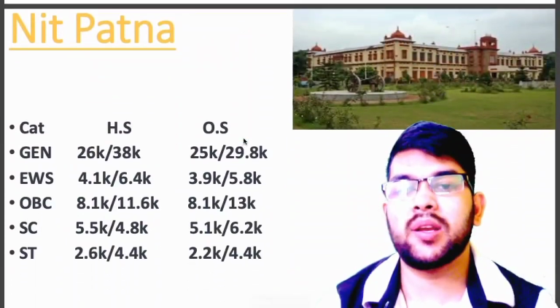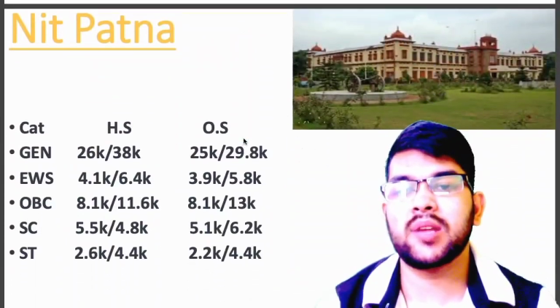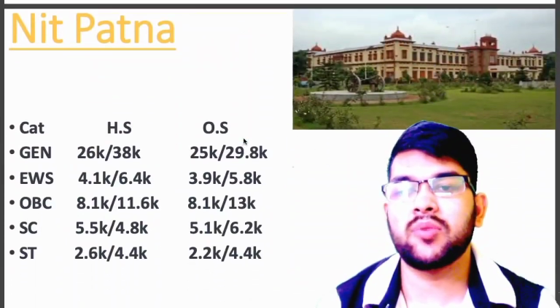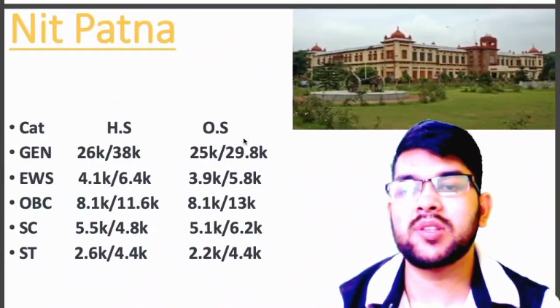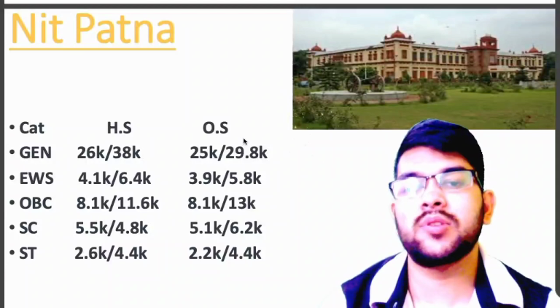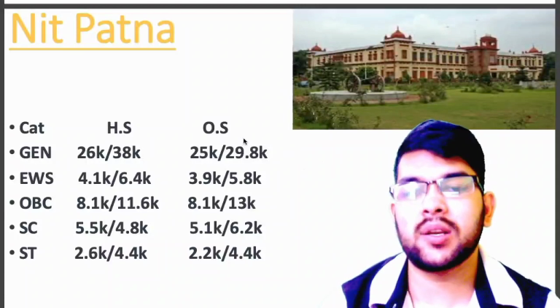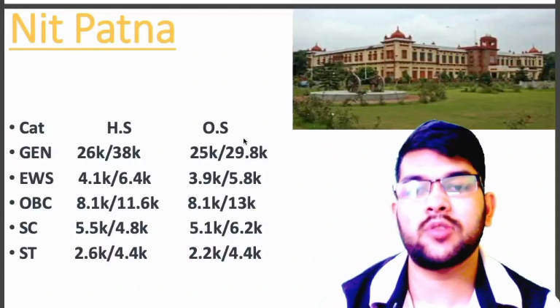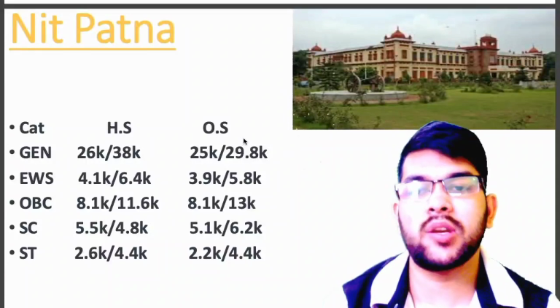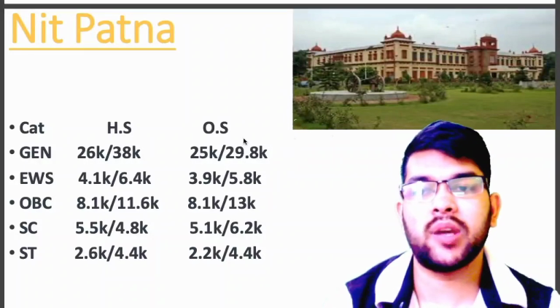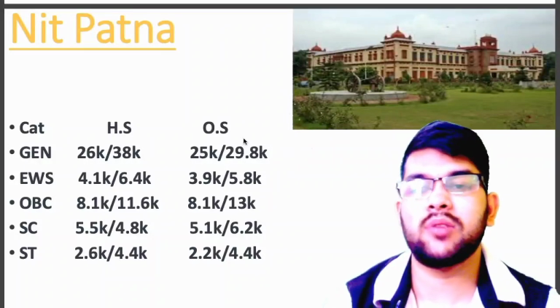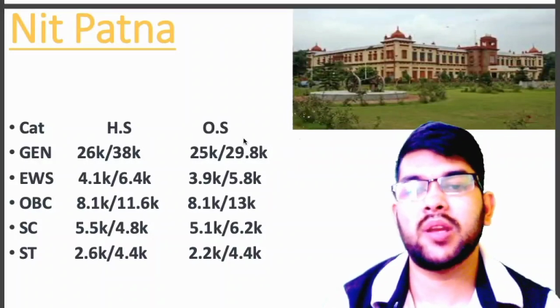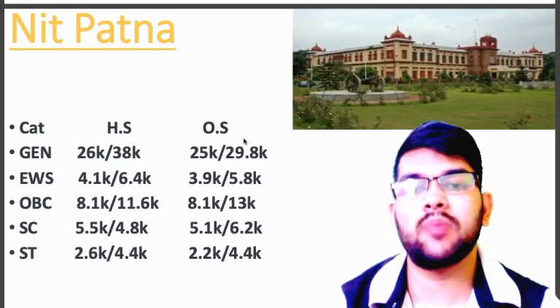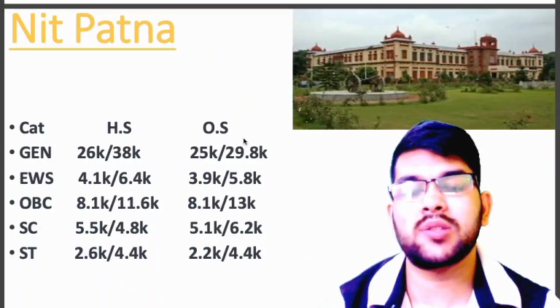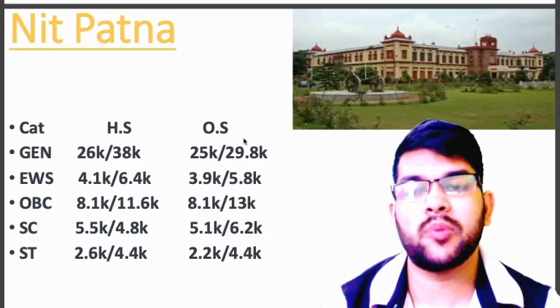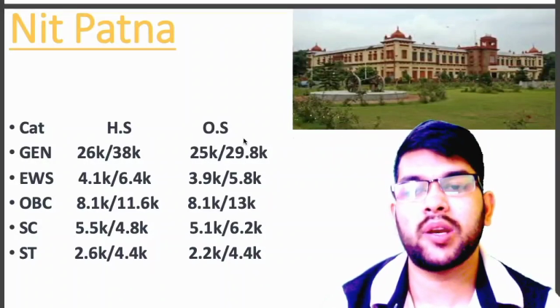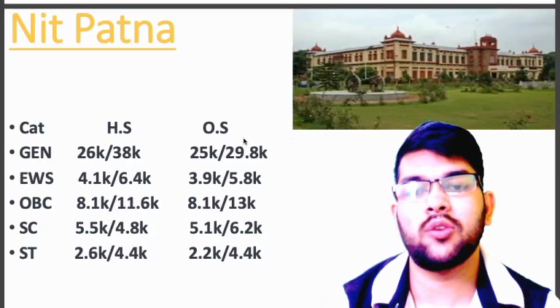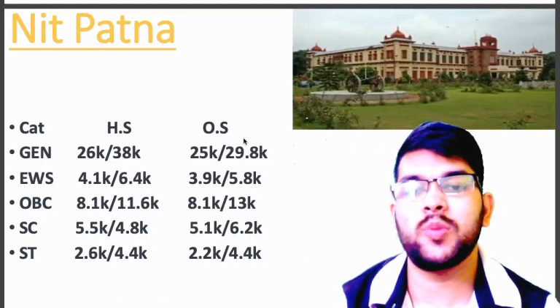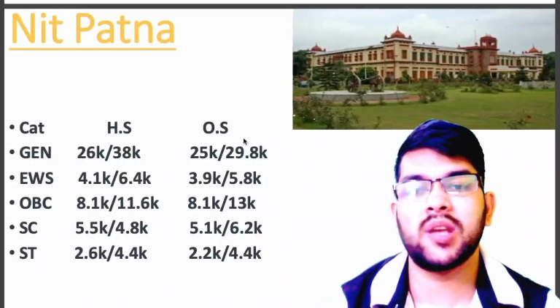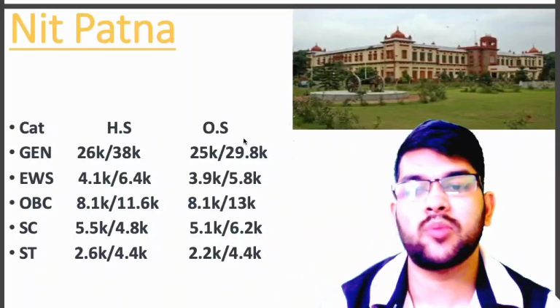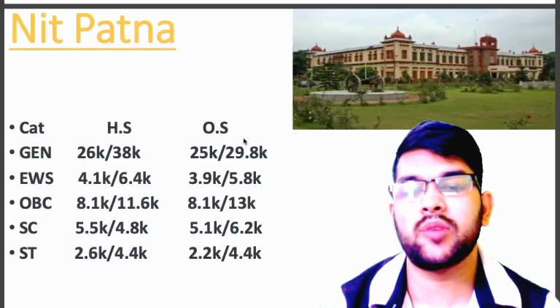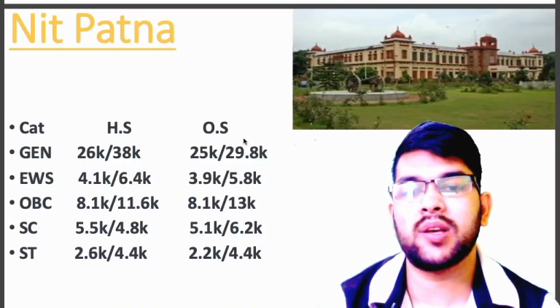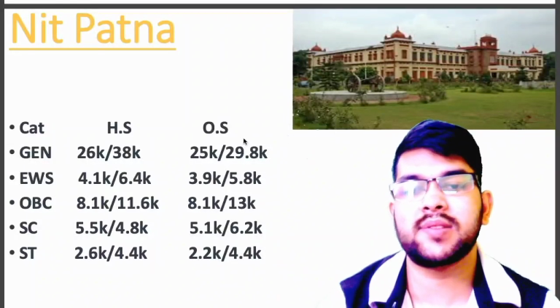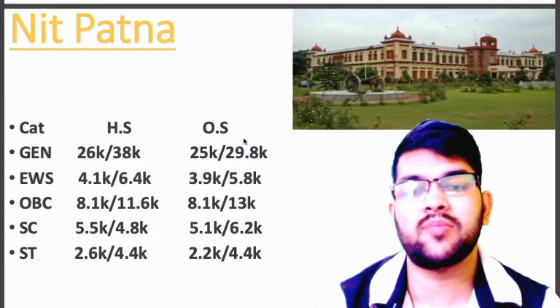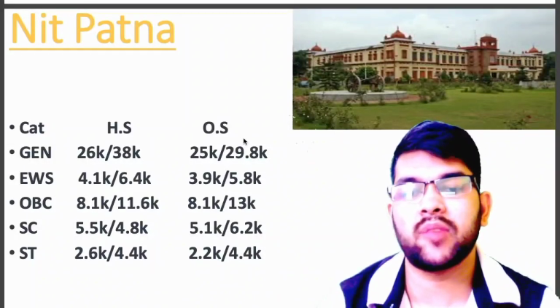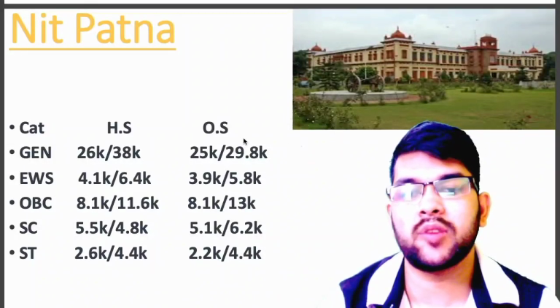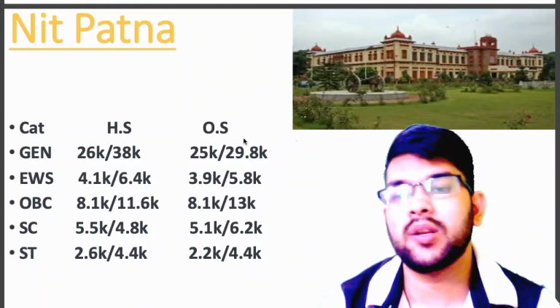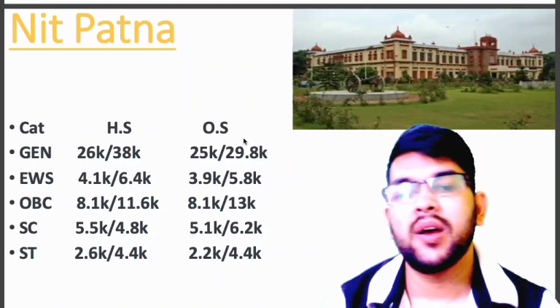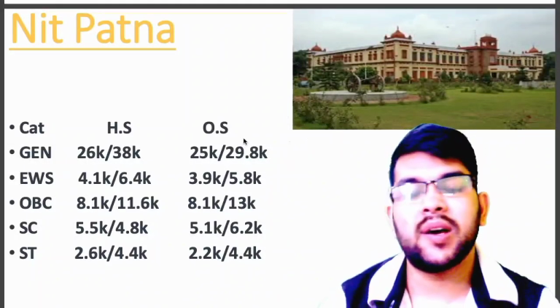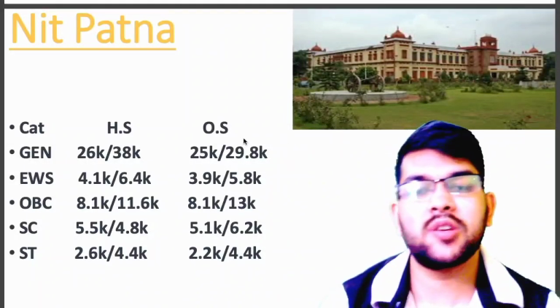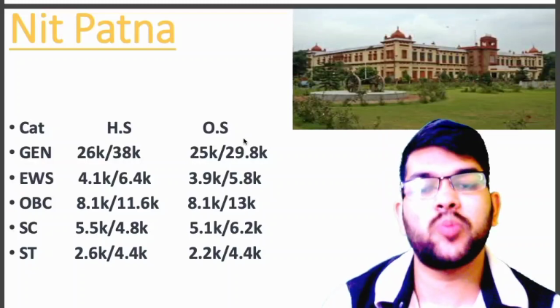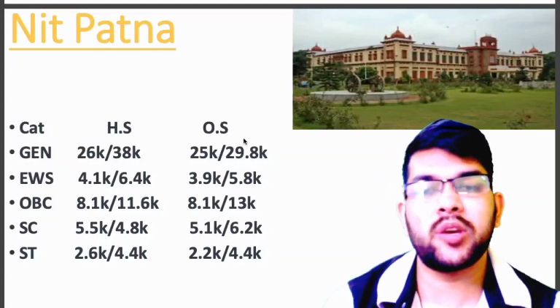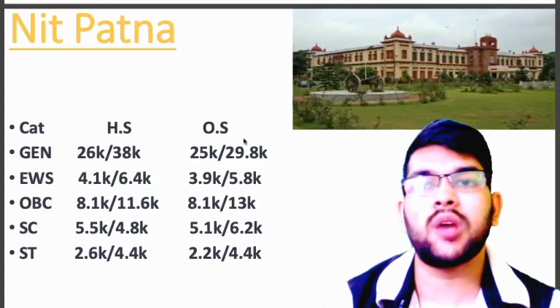for NIT Patna, here is the information: General 25.0, EWS 3.9, OBC 8.1, SC 5.1, ST 2.2.